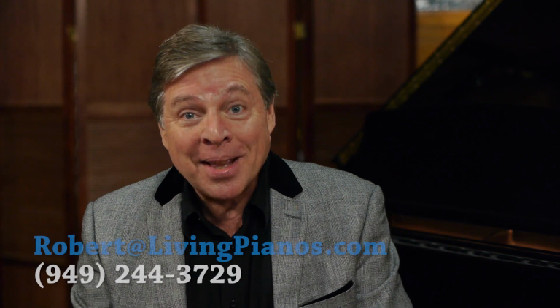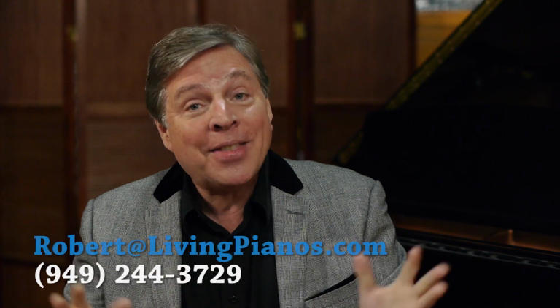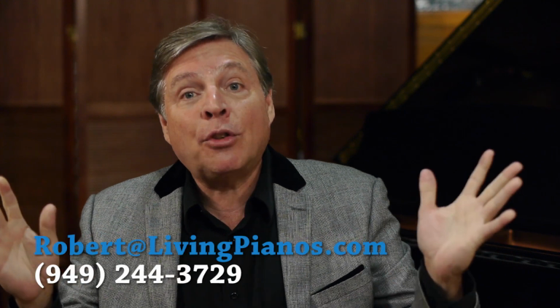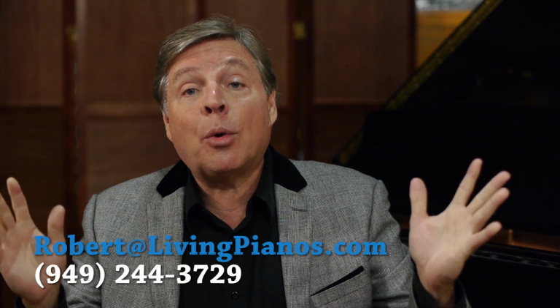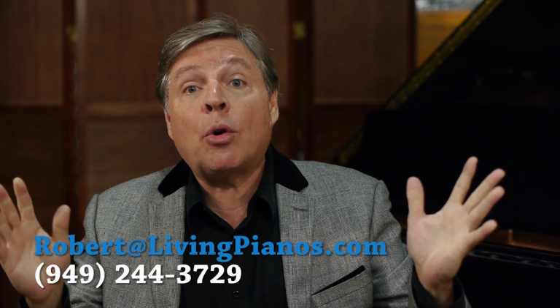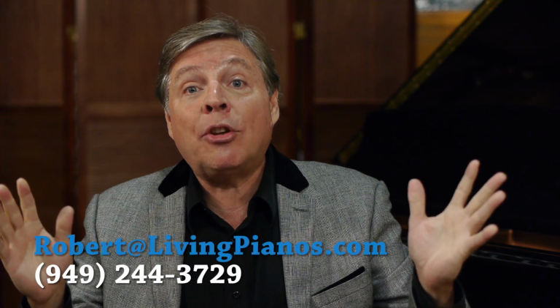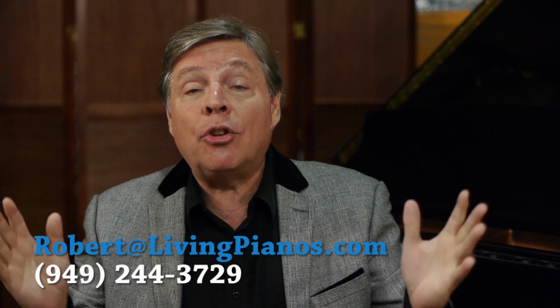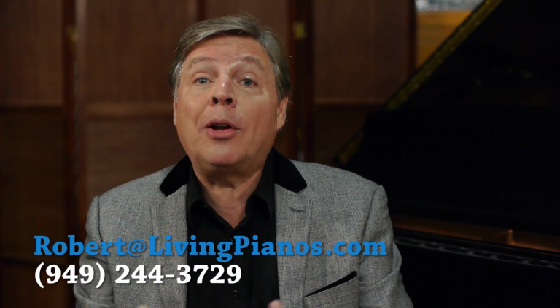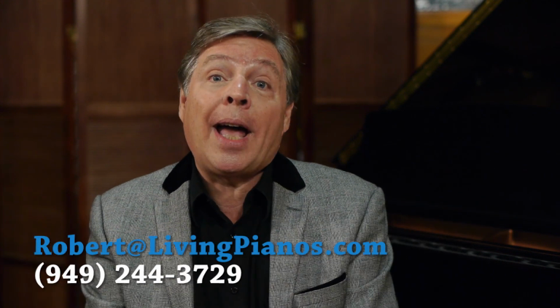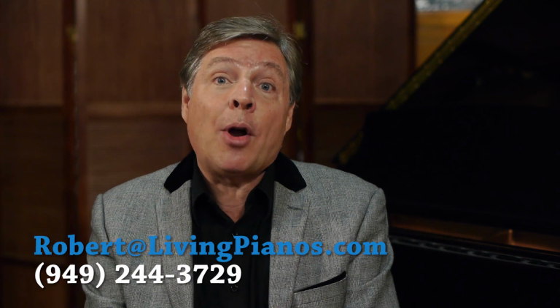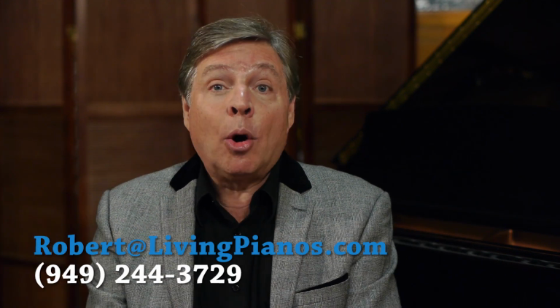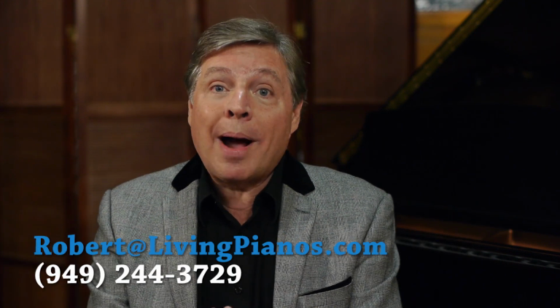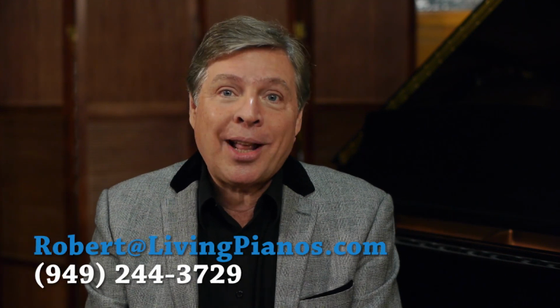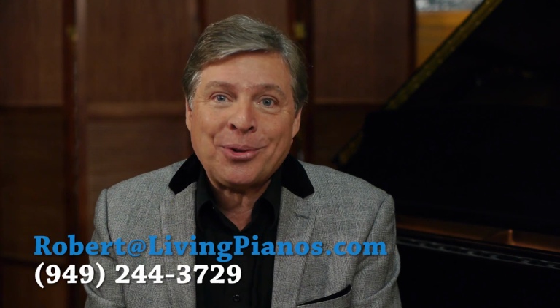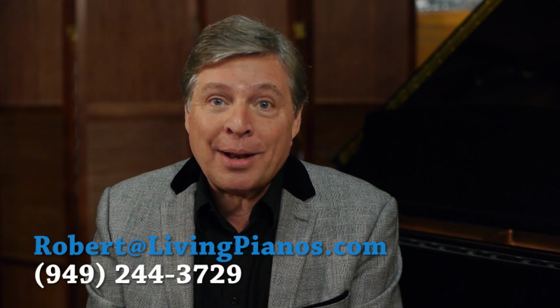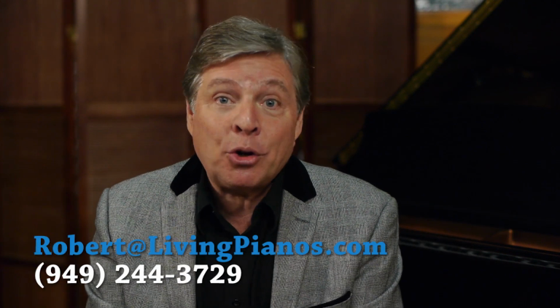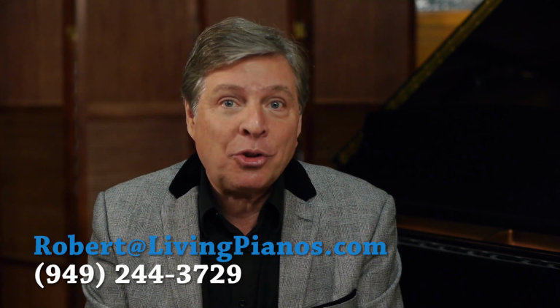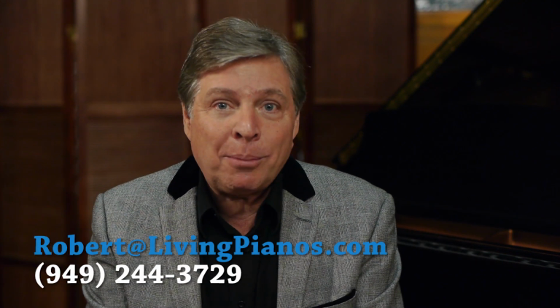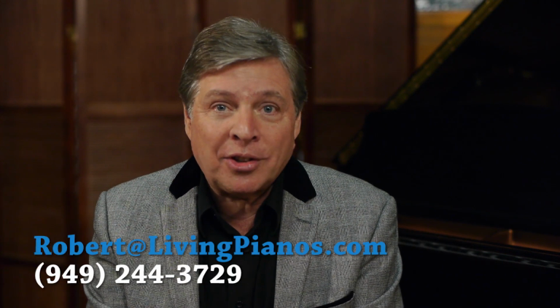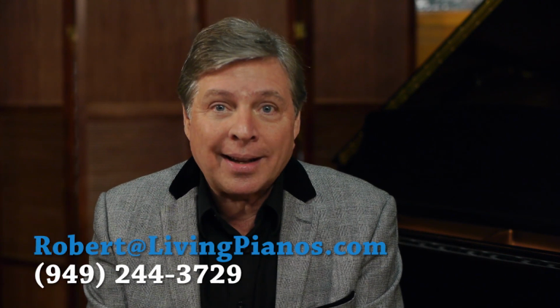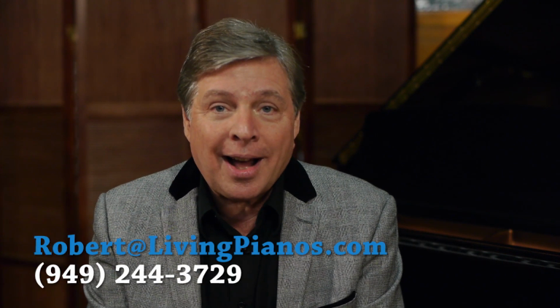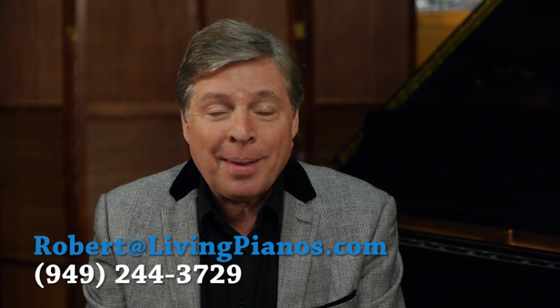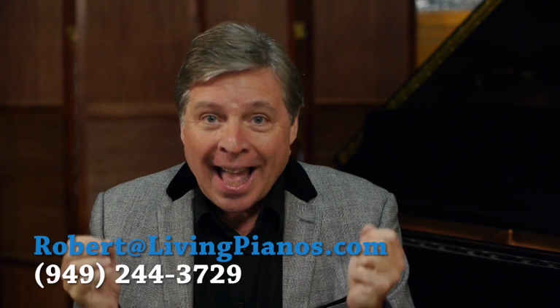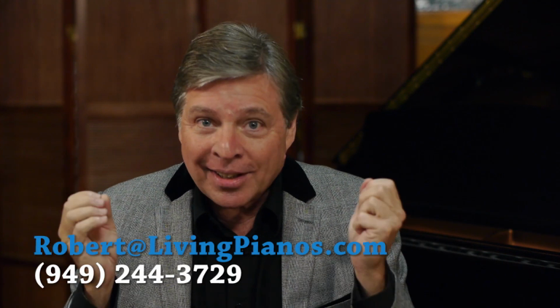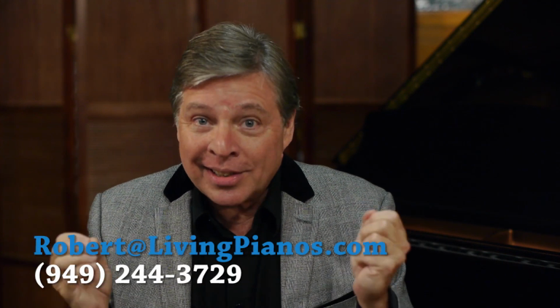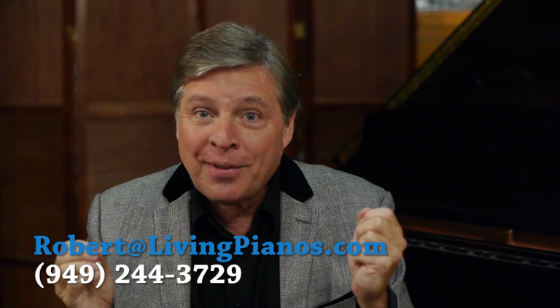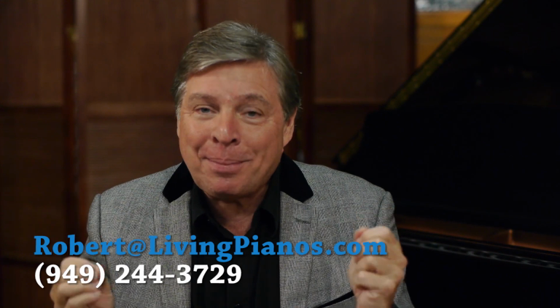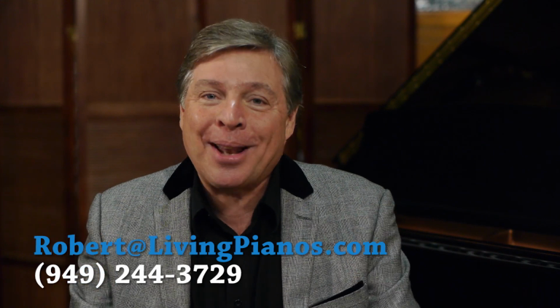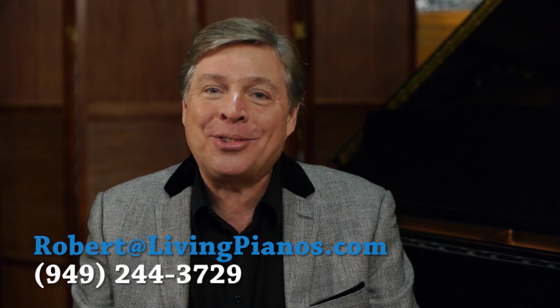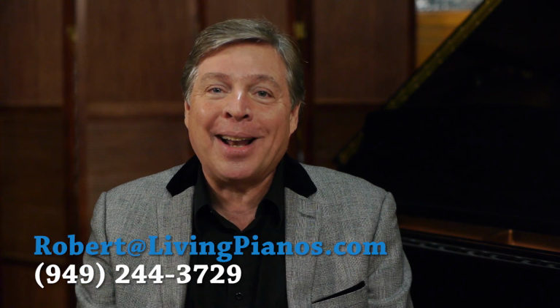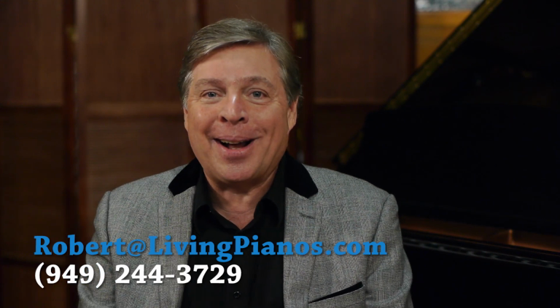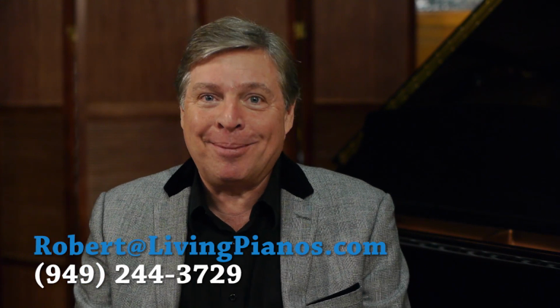Thanks for the great questions. Once again, Robert Estrin at virtualsheetmusic.com and livingpianos.com.